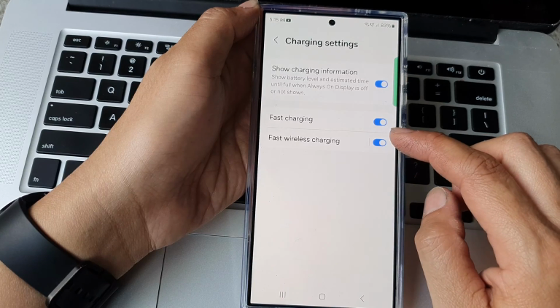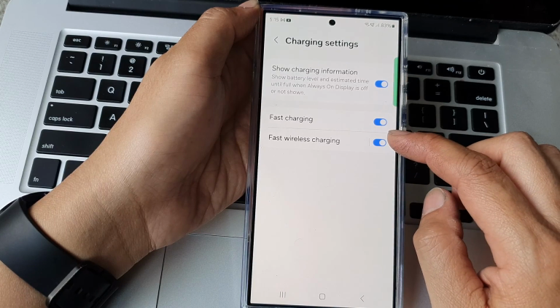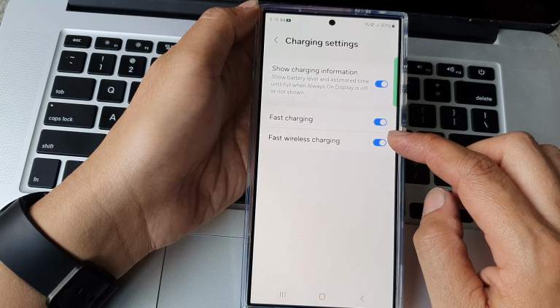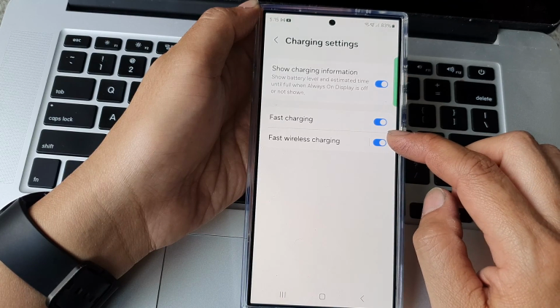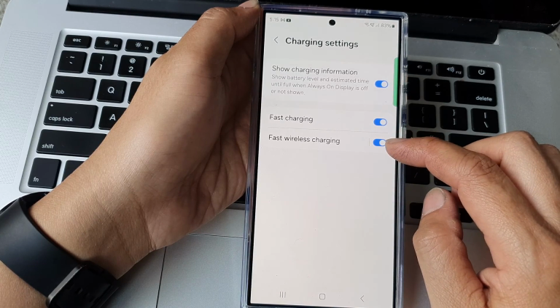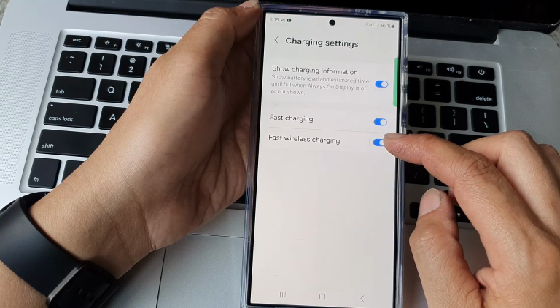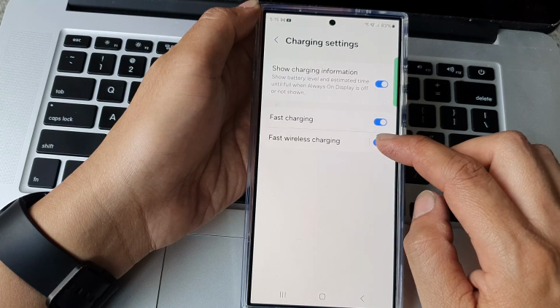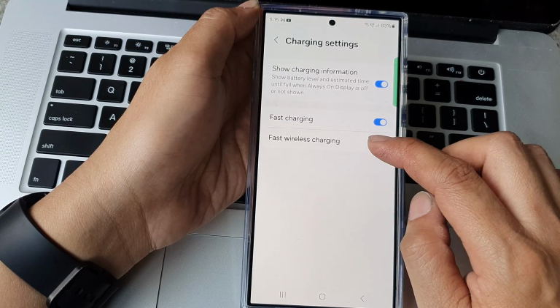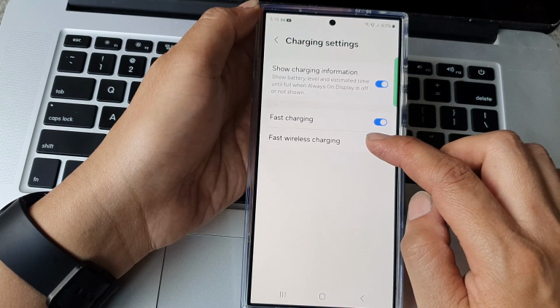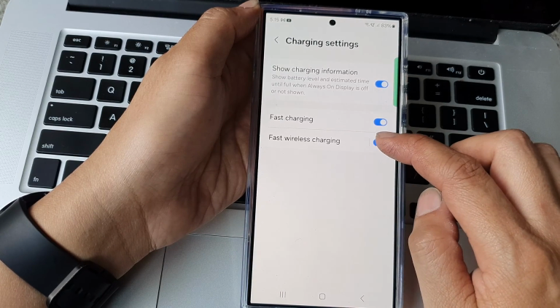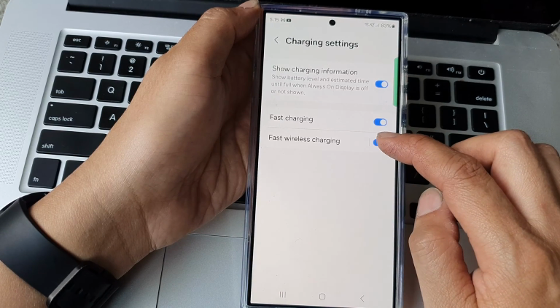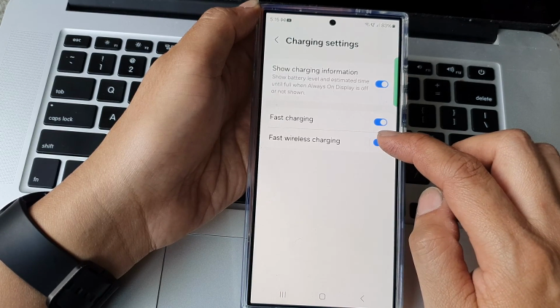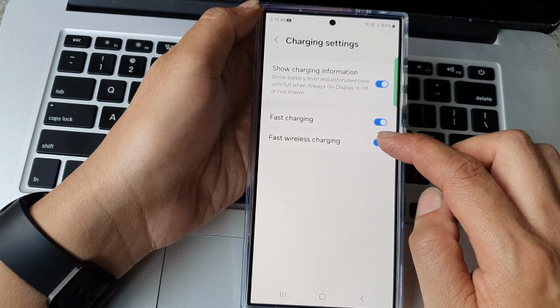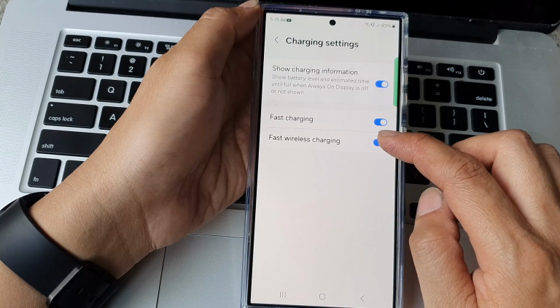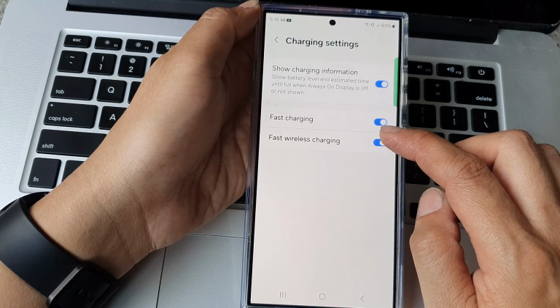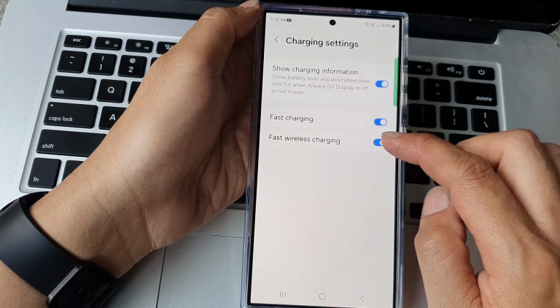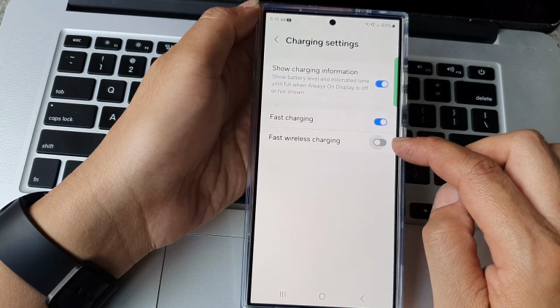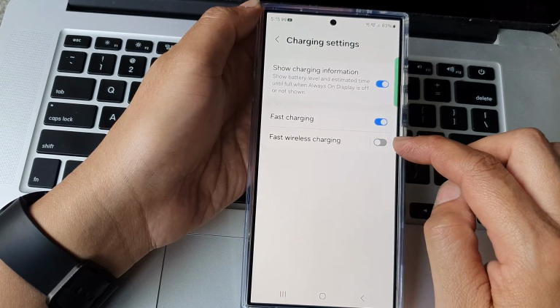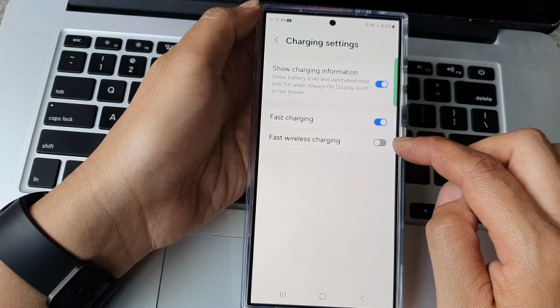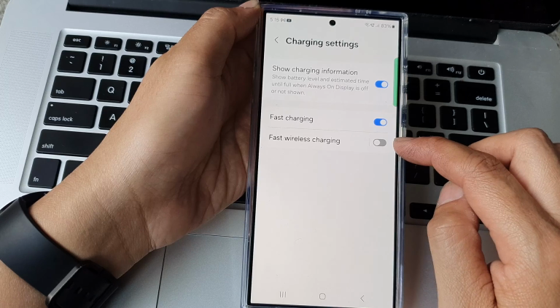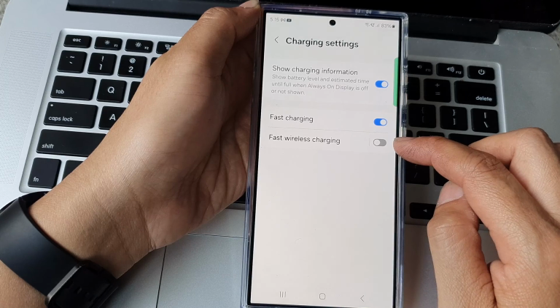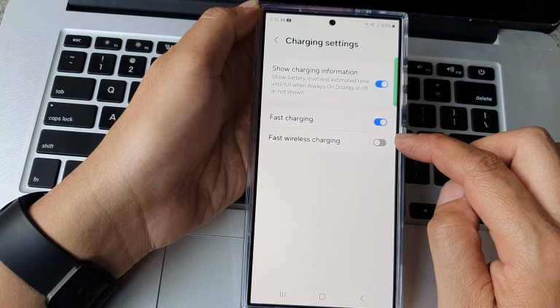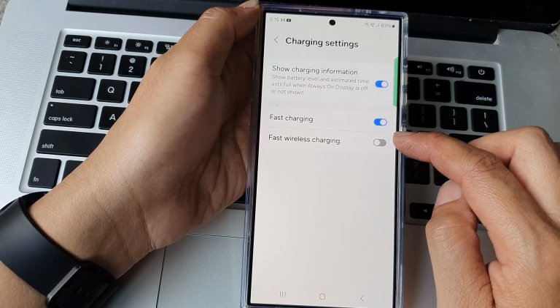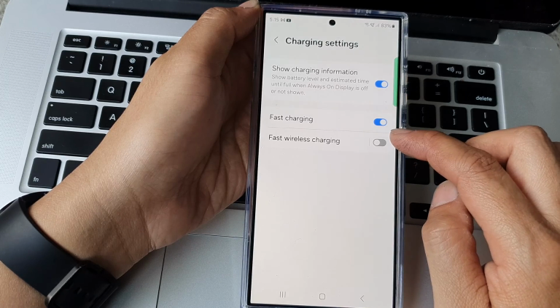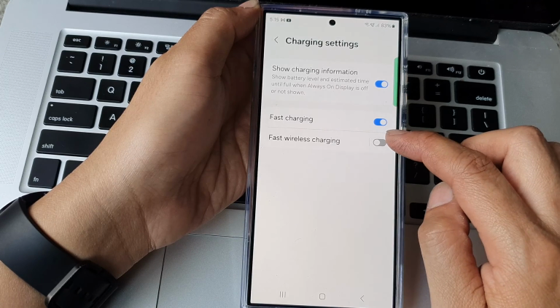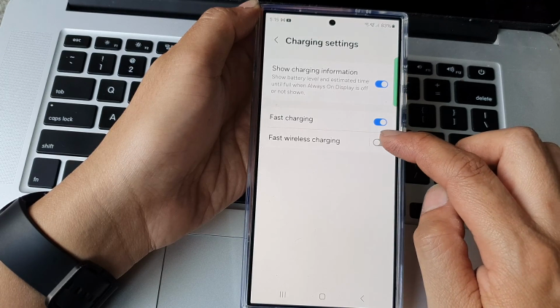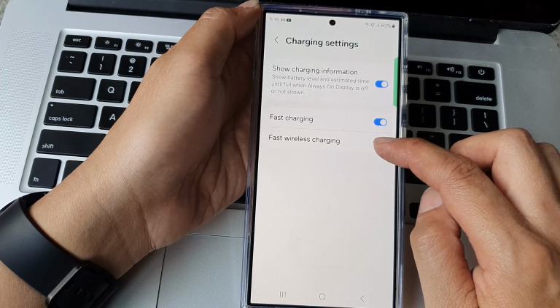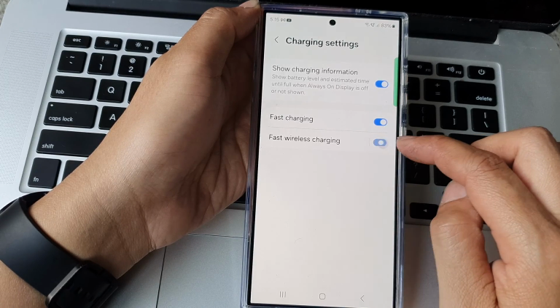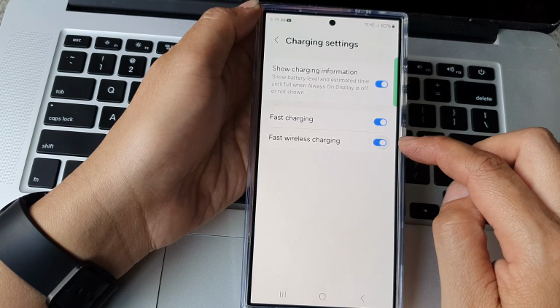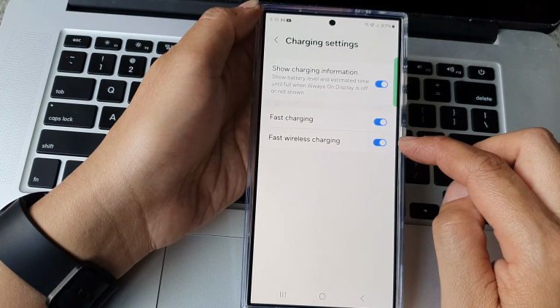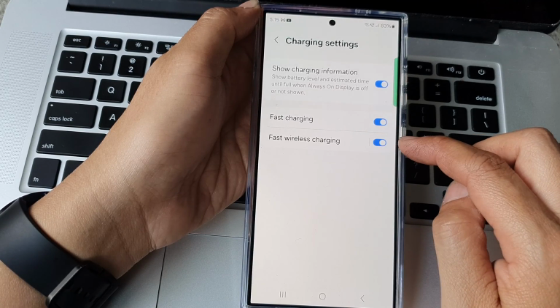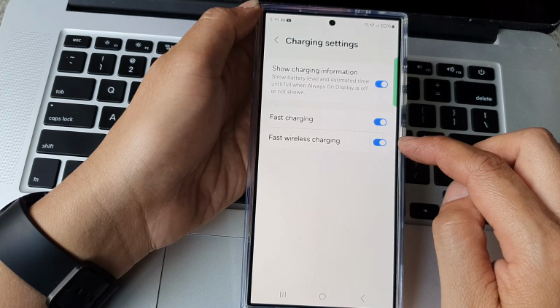Then scroll down and tap on fast wireless charging. Tap on the toggle button to turn it off or switch it on.